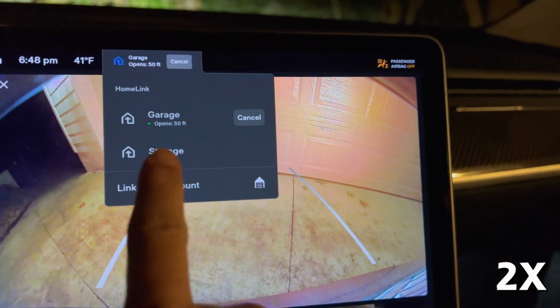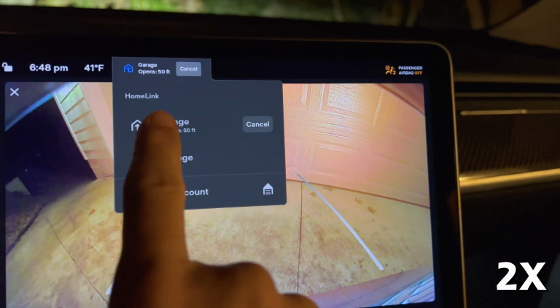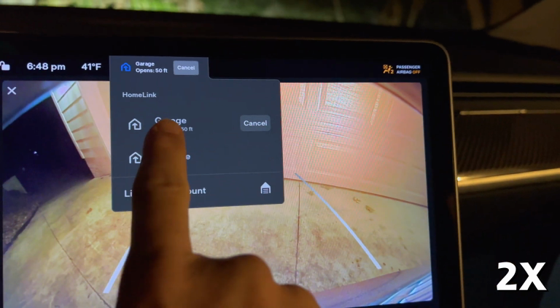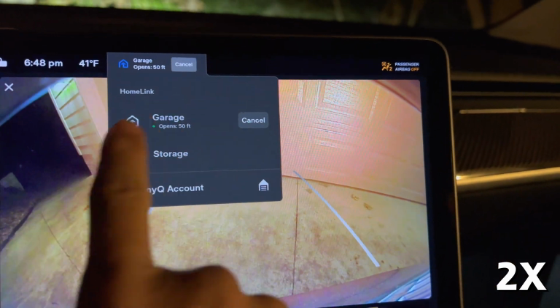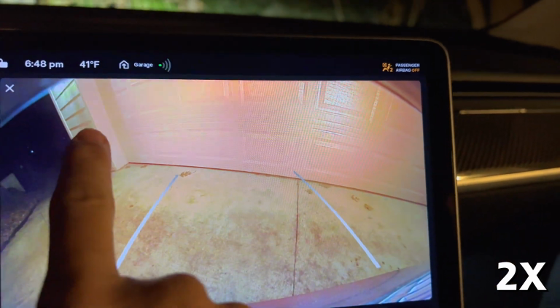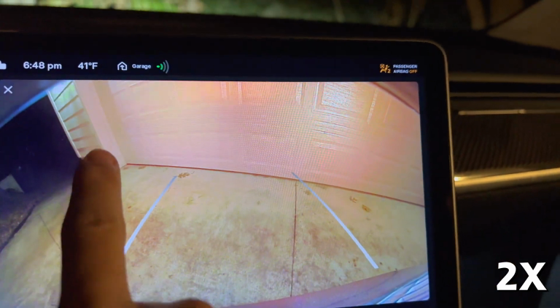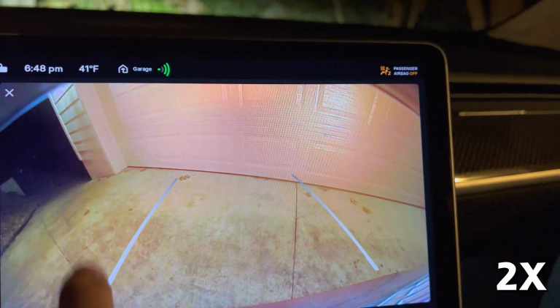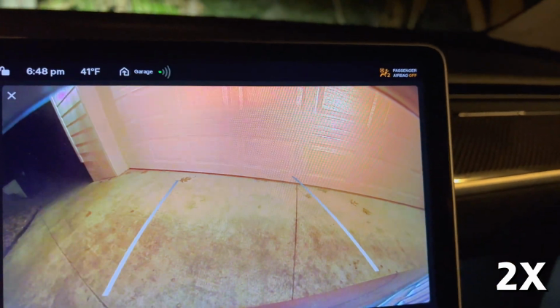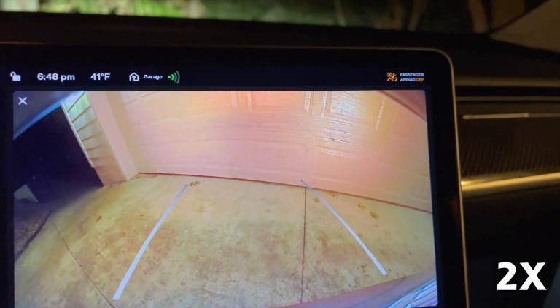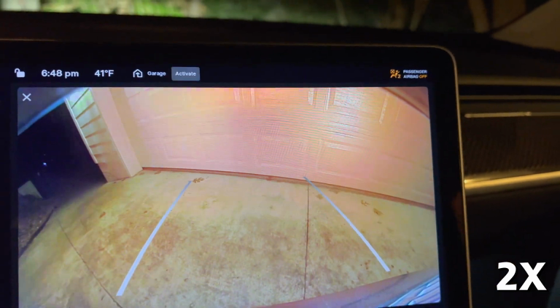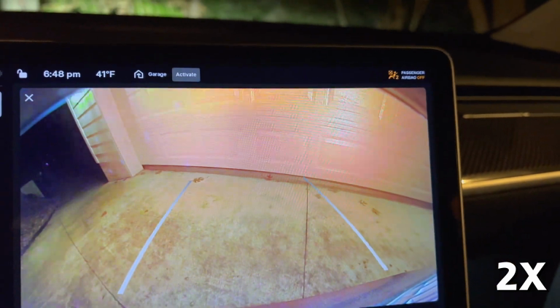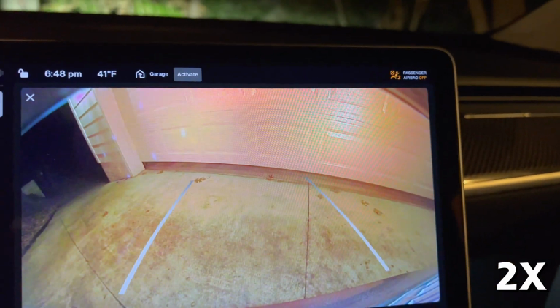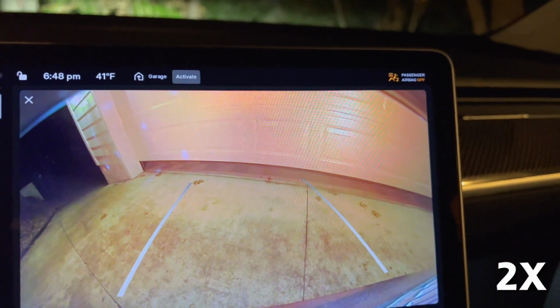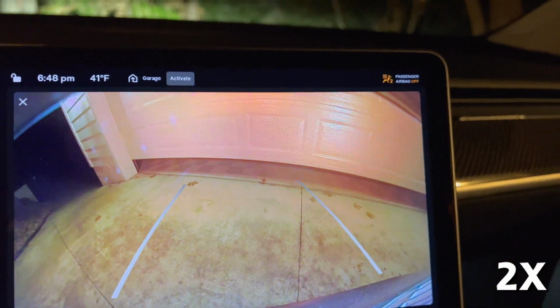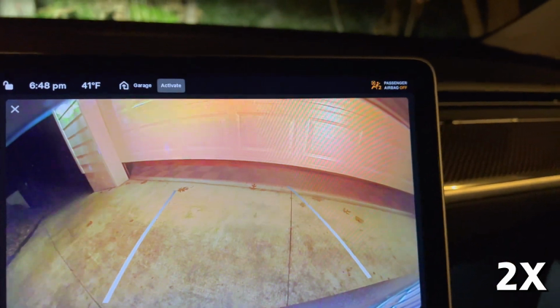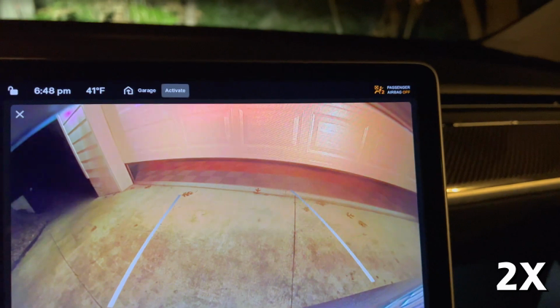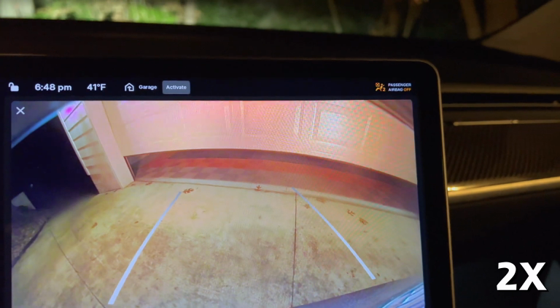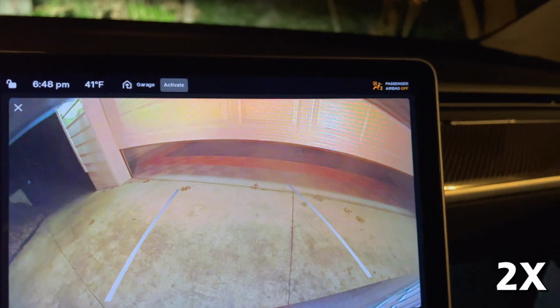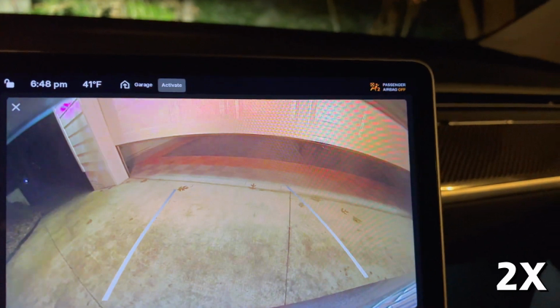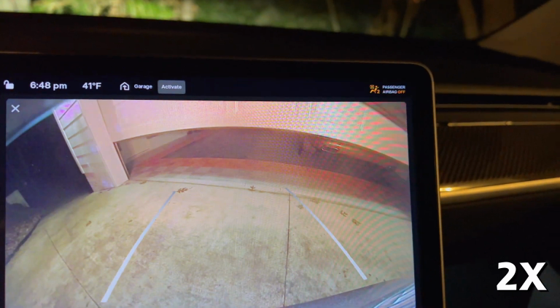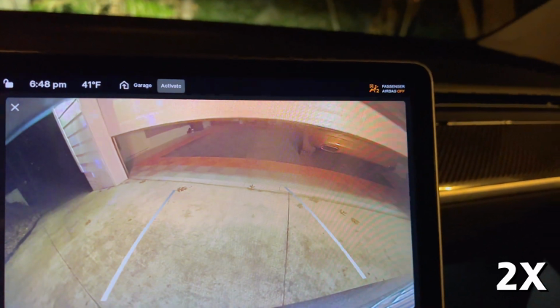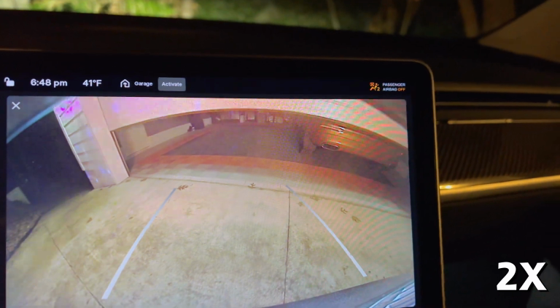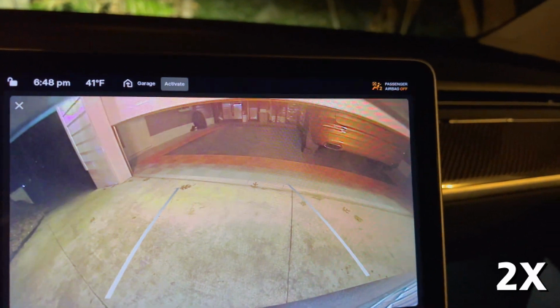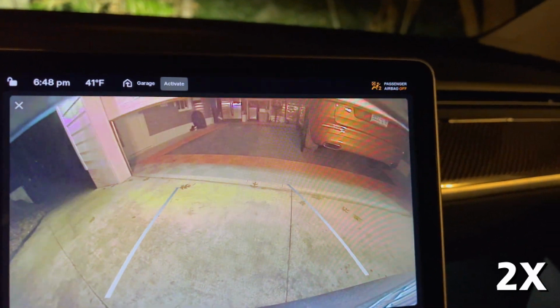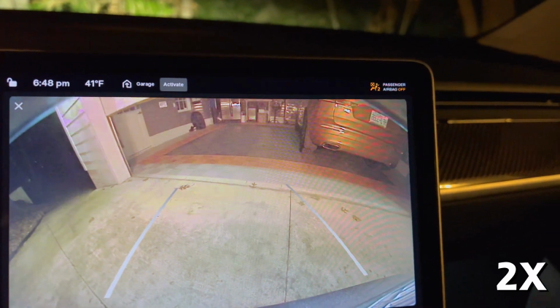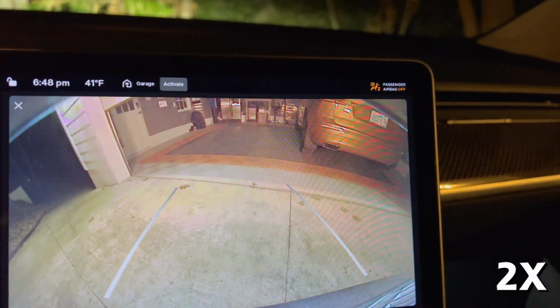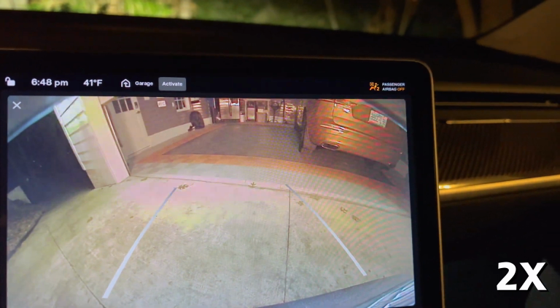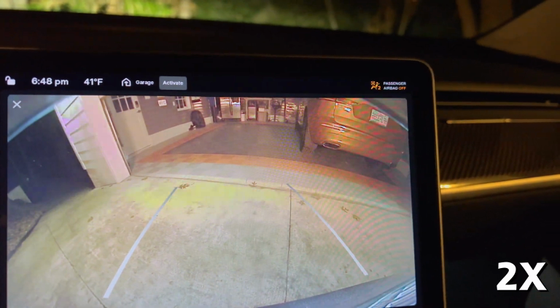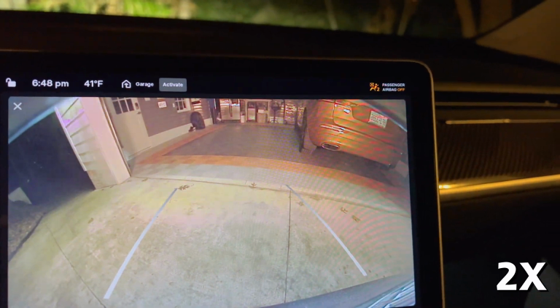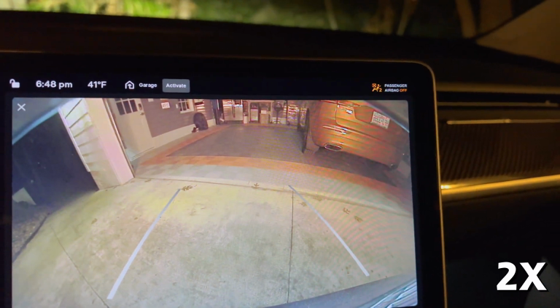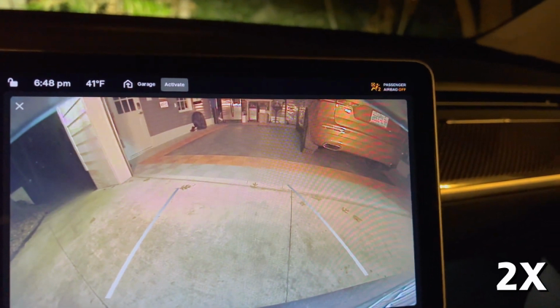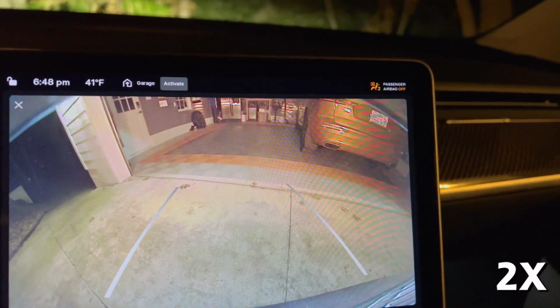Note that Homelink is not aware if a garage door is open or closed.